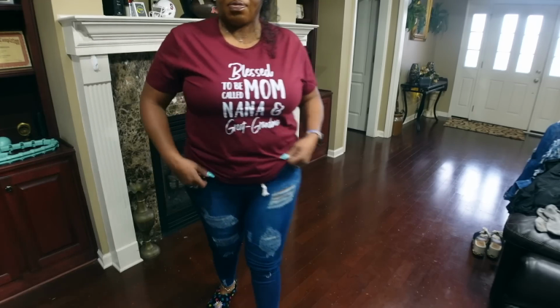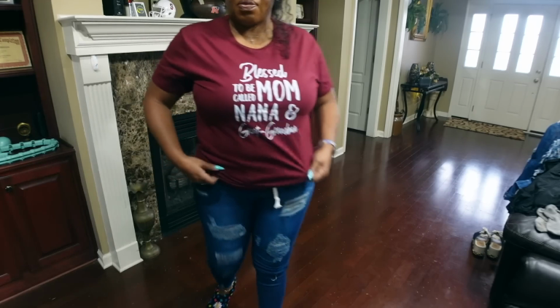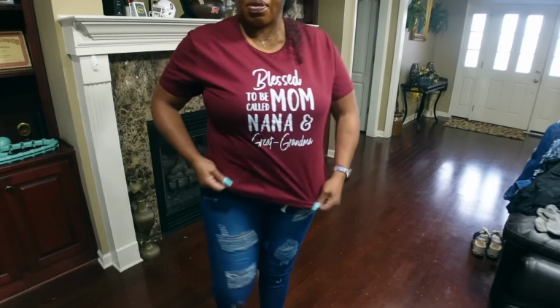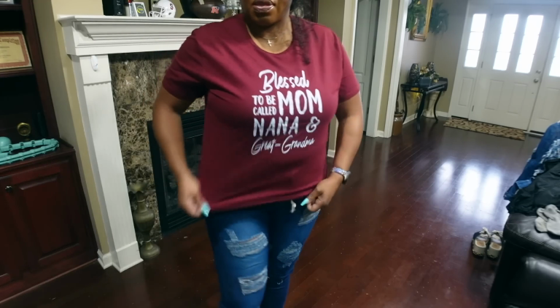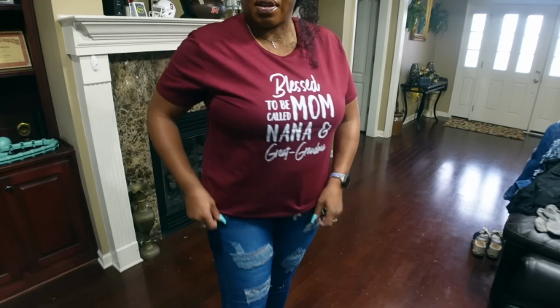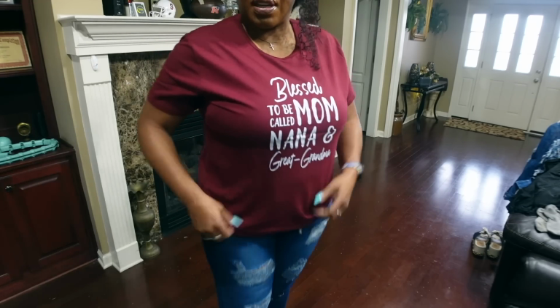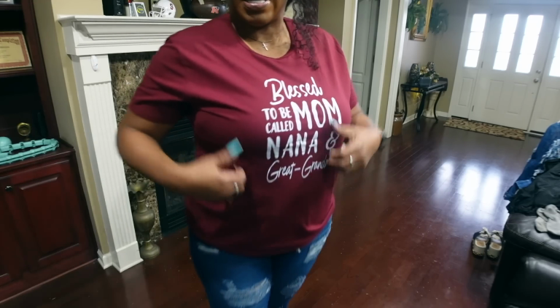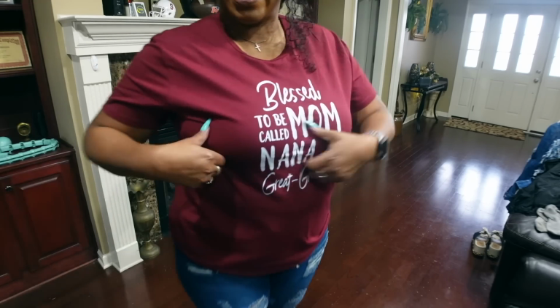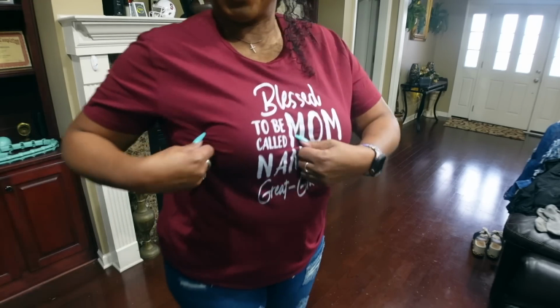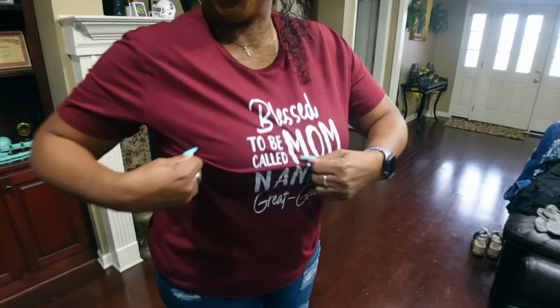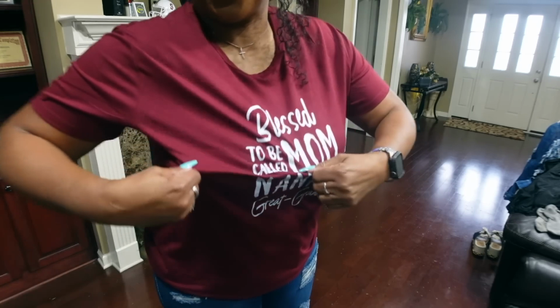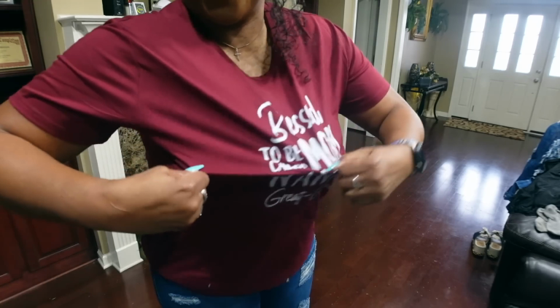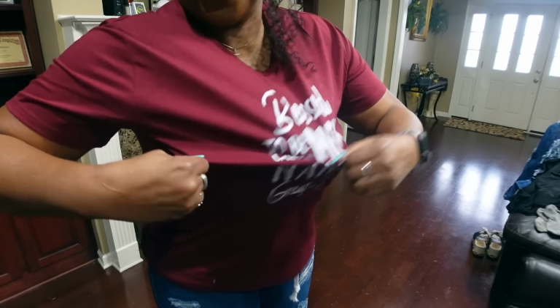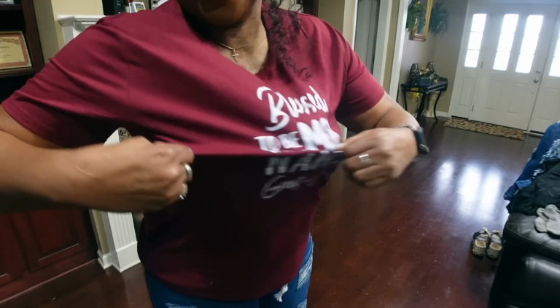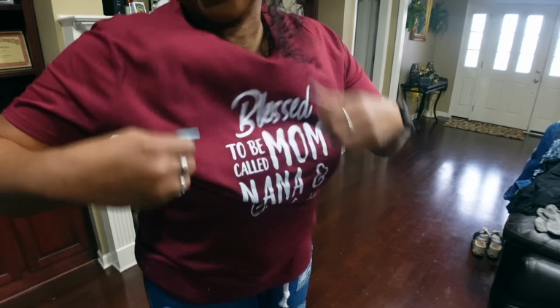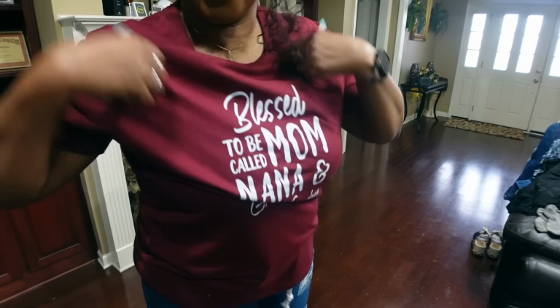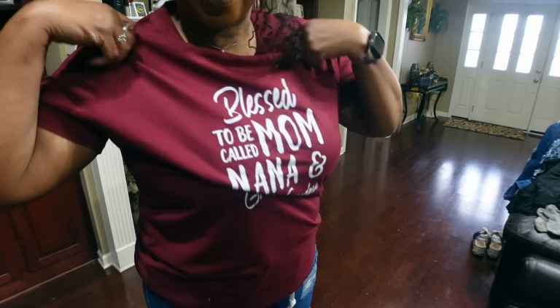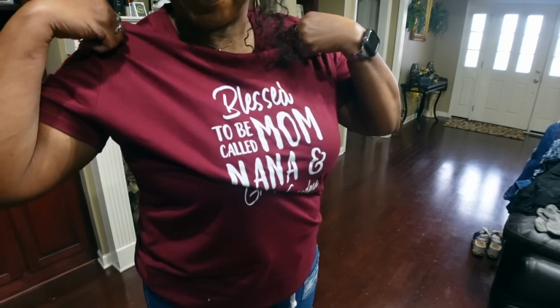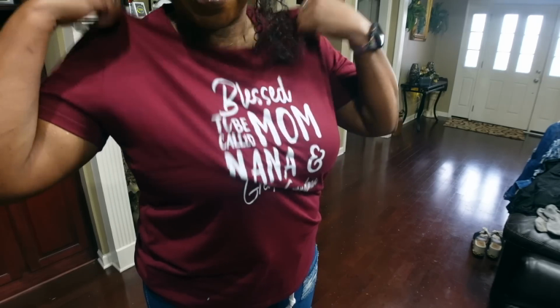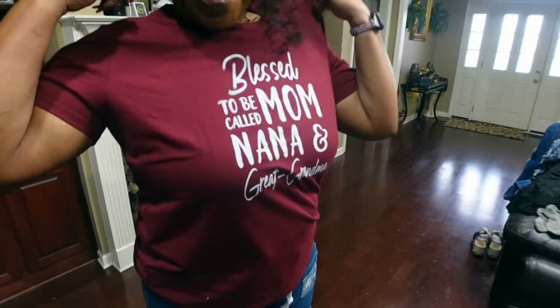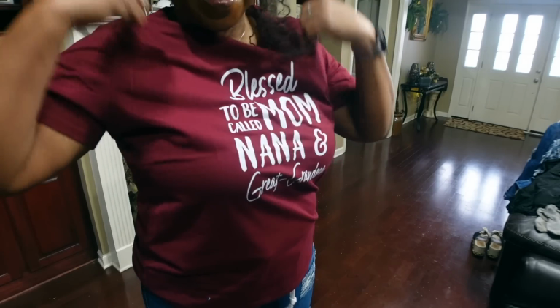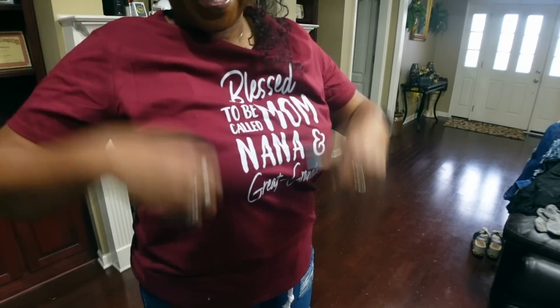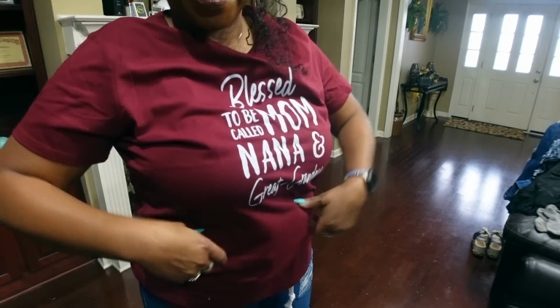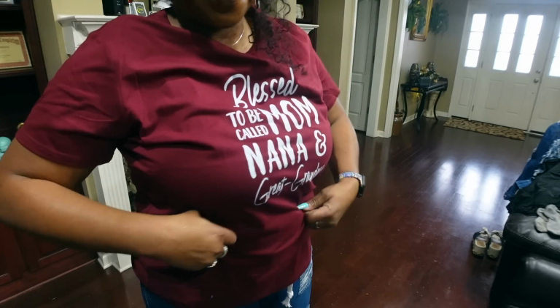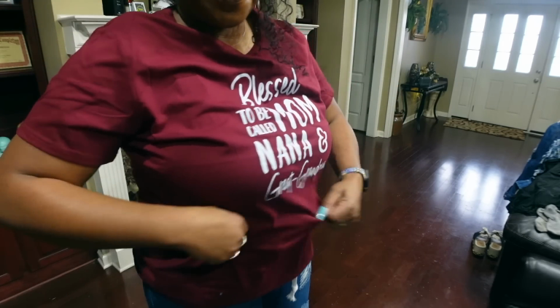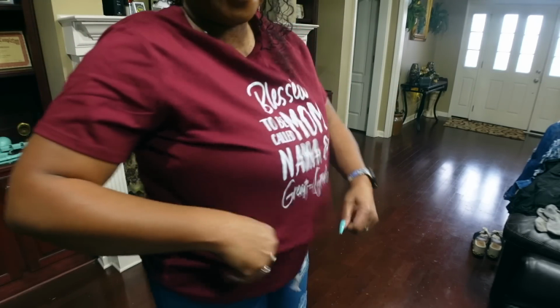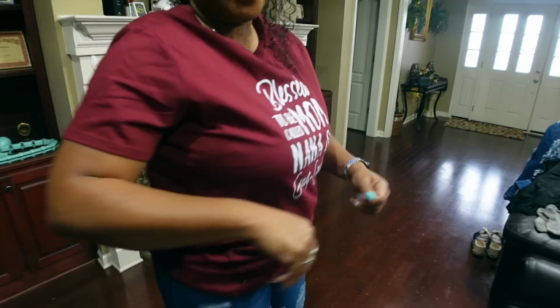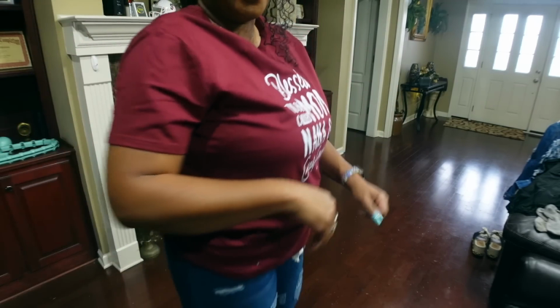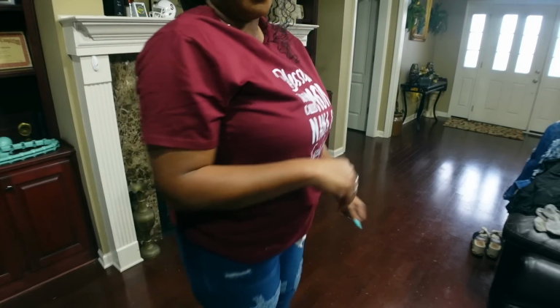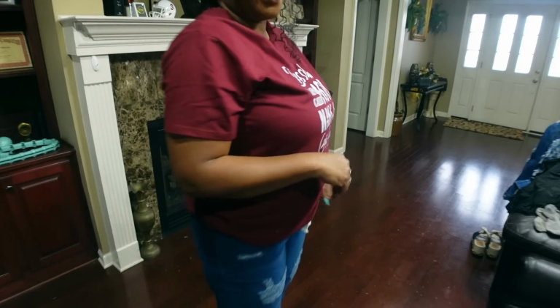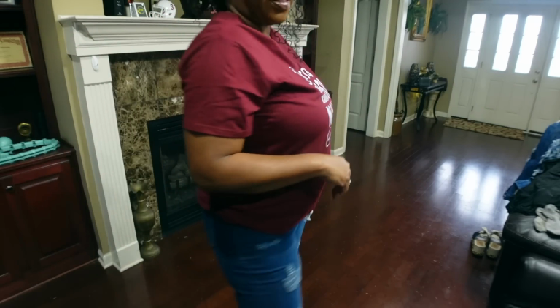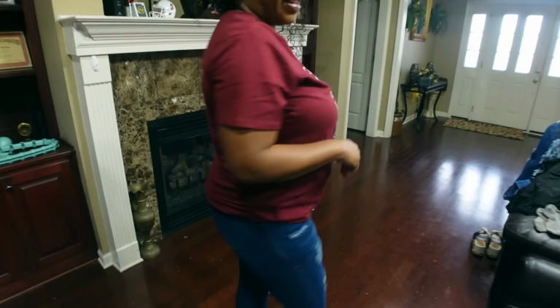I like the shirt - I'm a t-shirt kind of girl, so yeah.